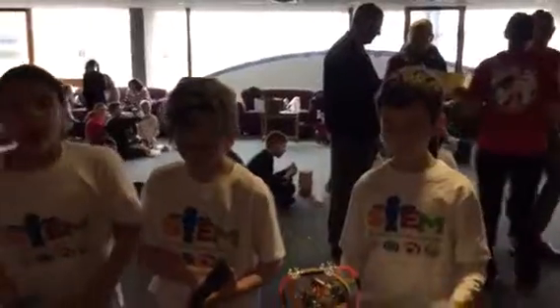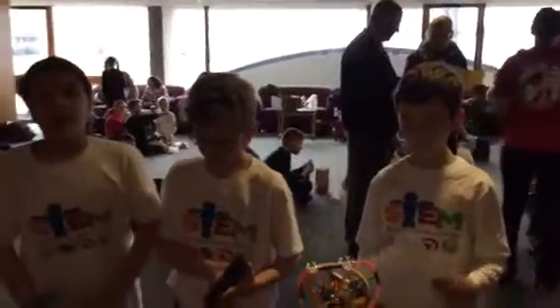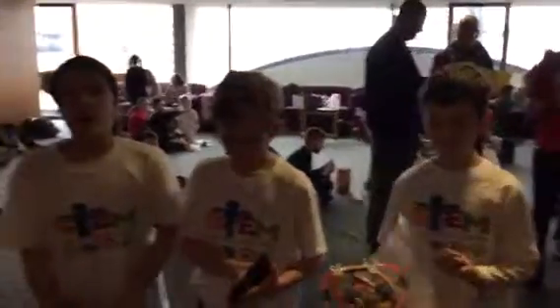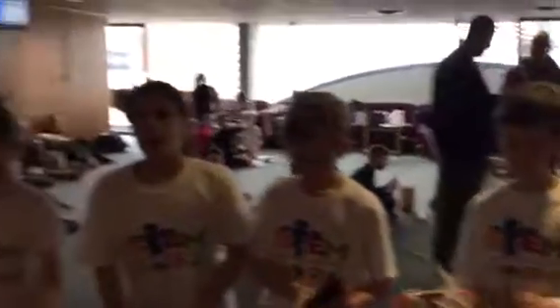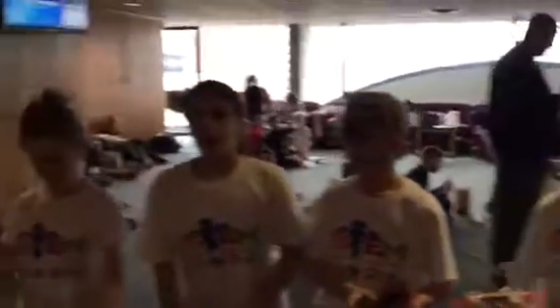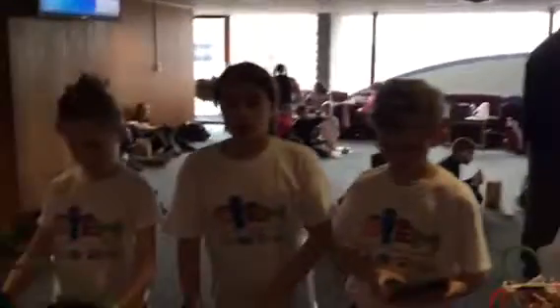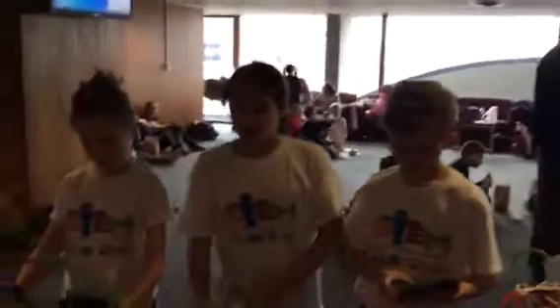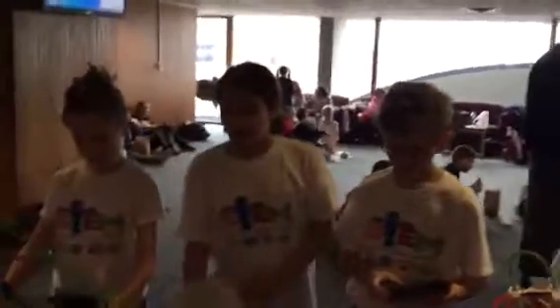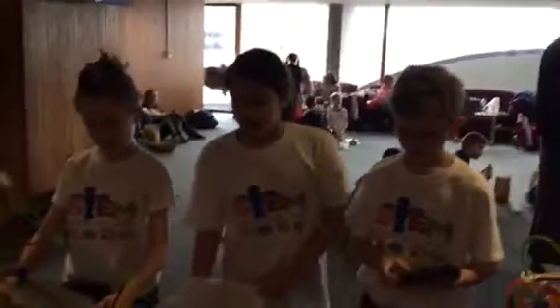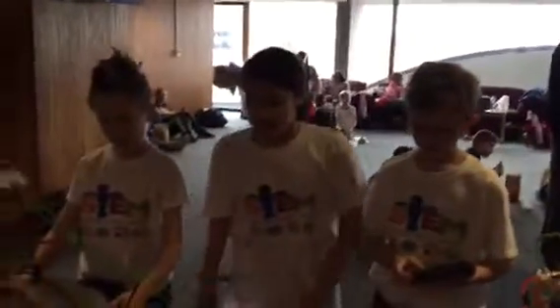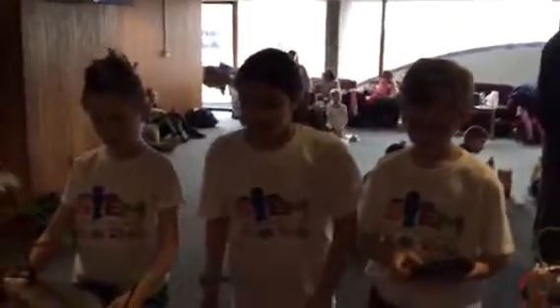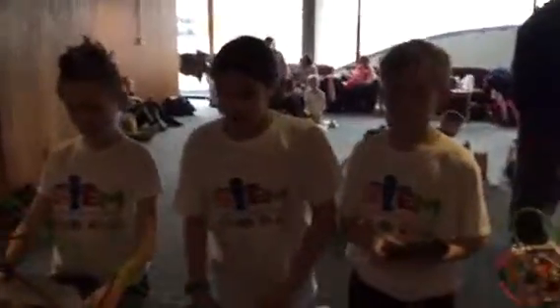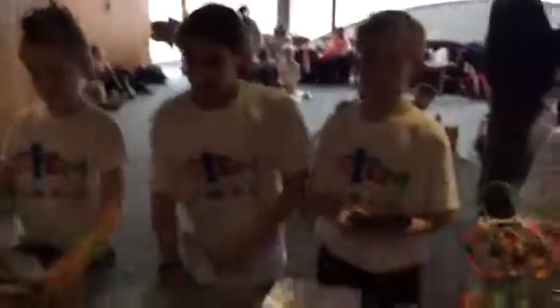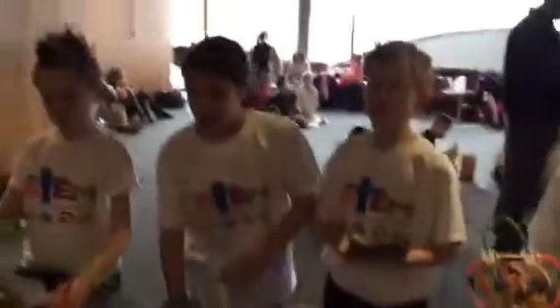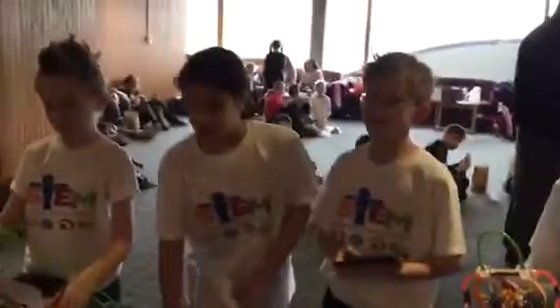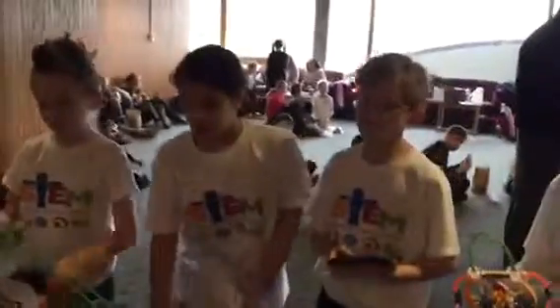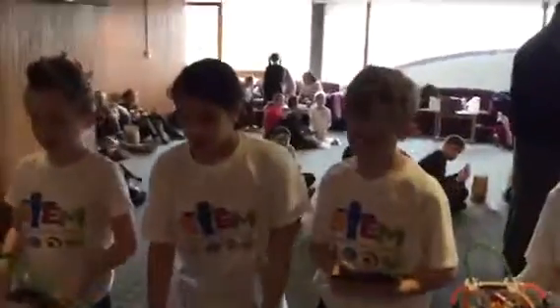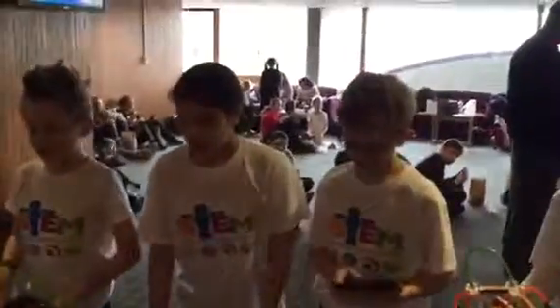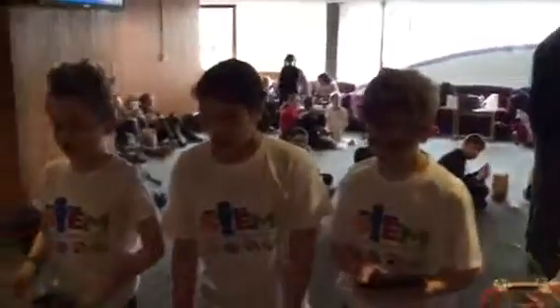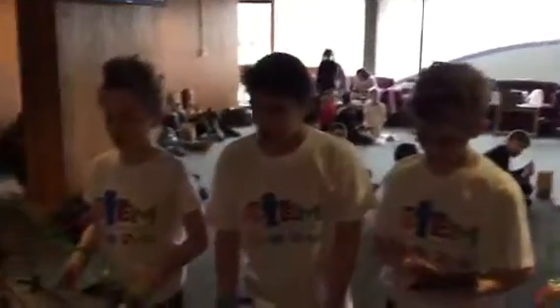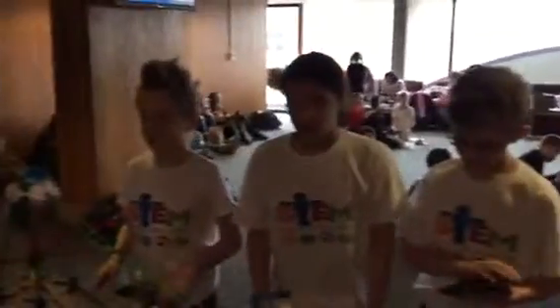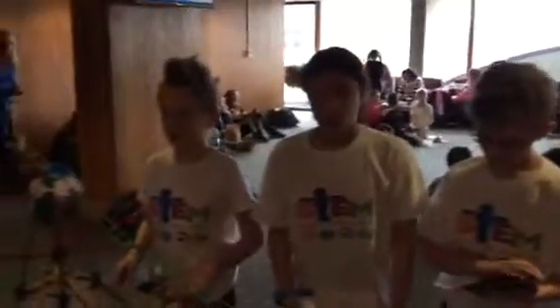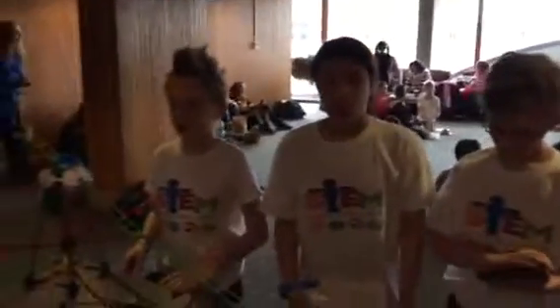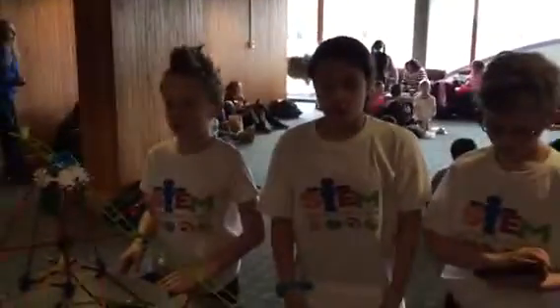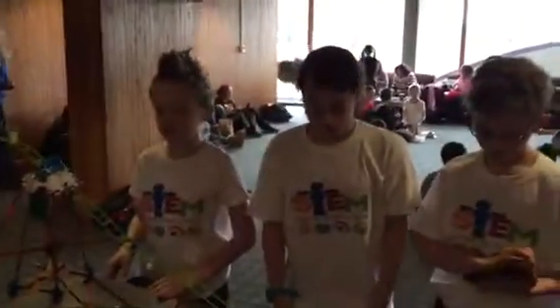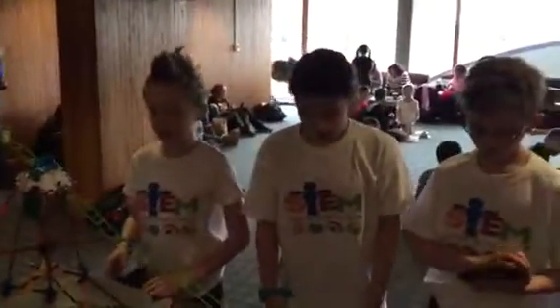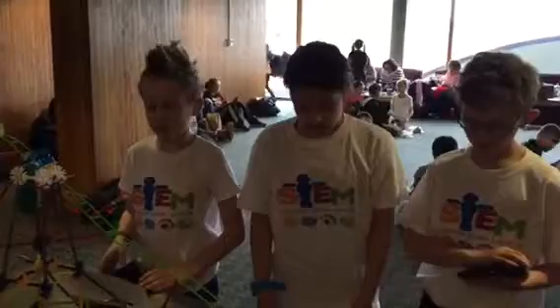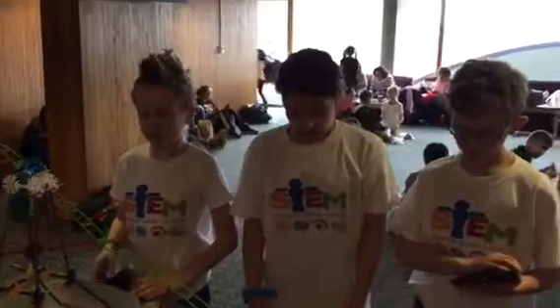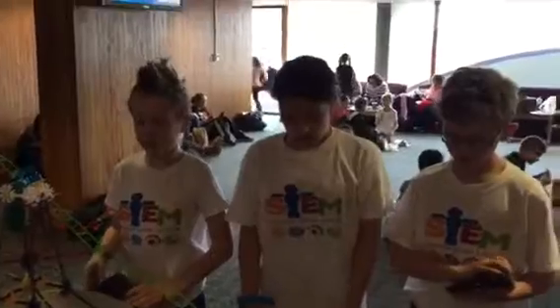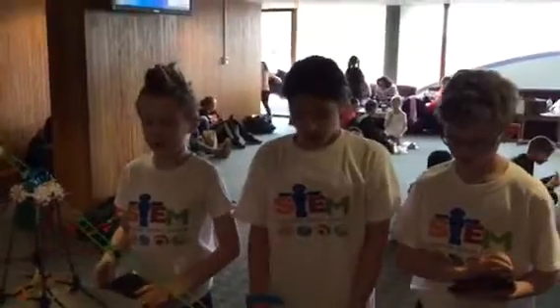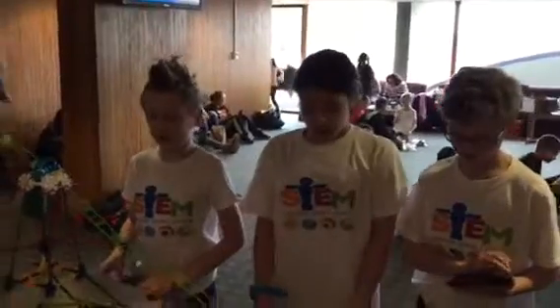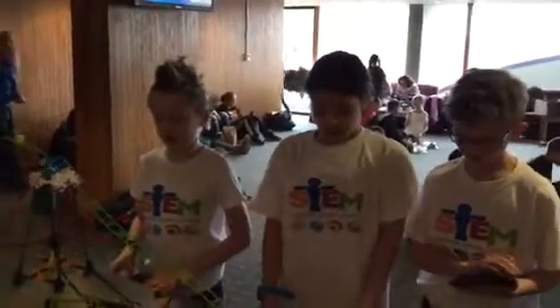Hello, we are Joy, Mesa, Brennan, and Hunter from Donaldson Elementary School.